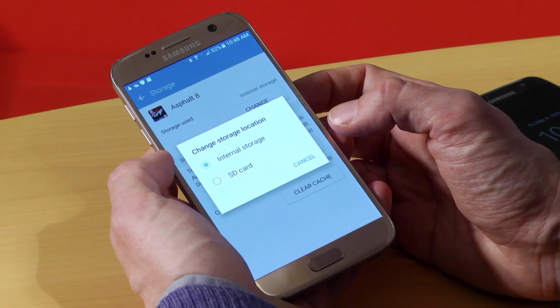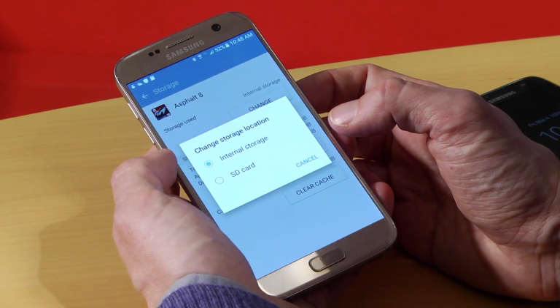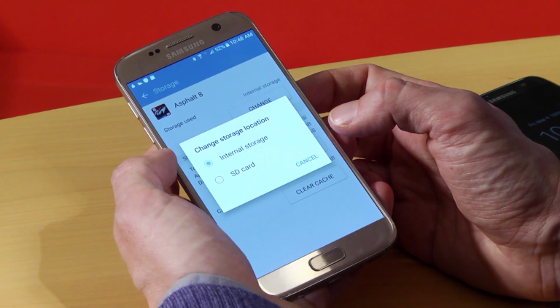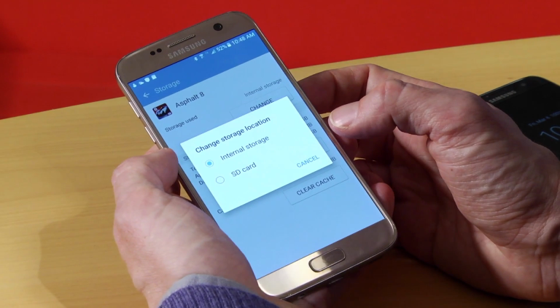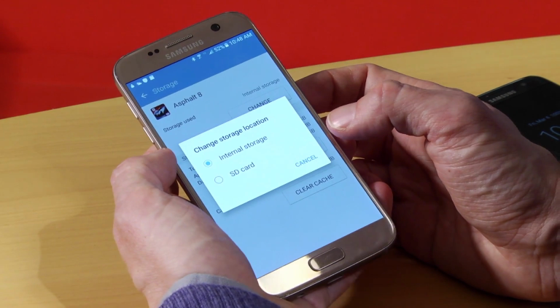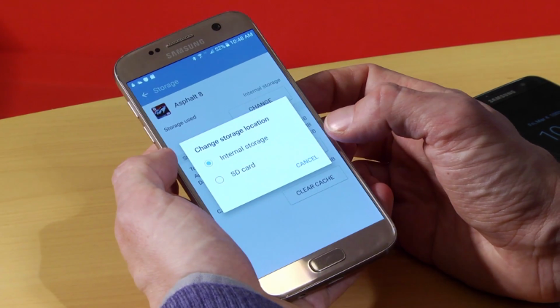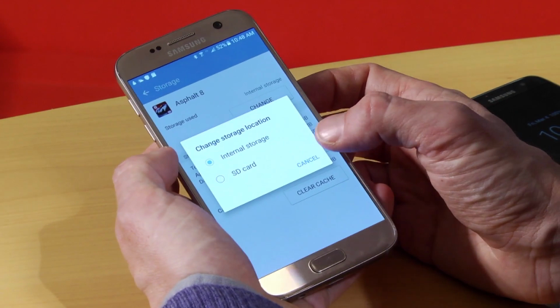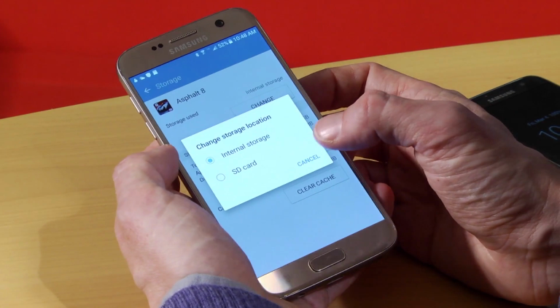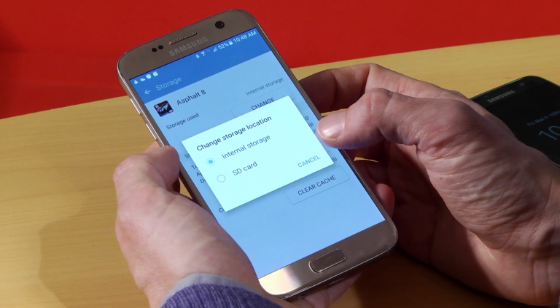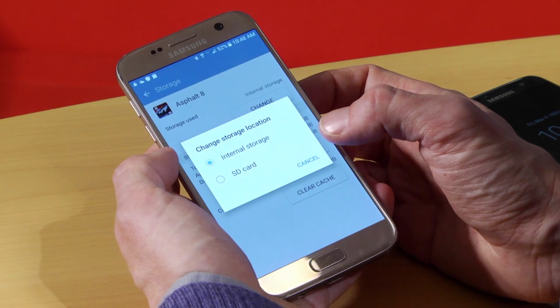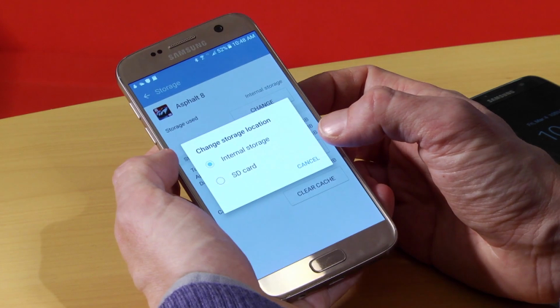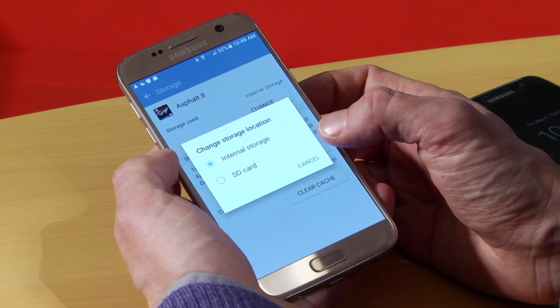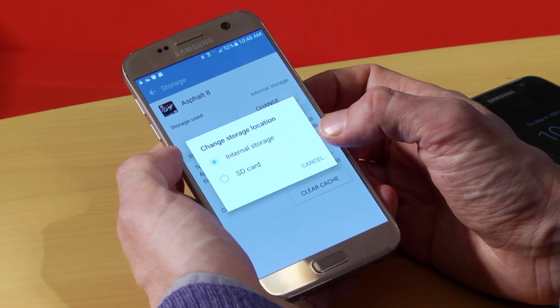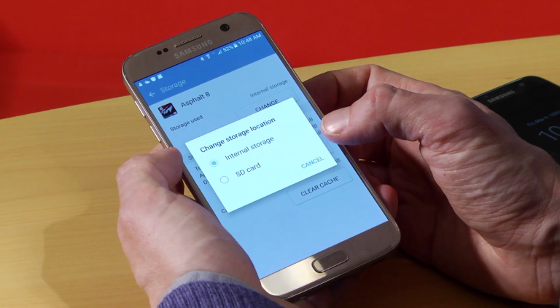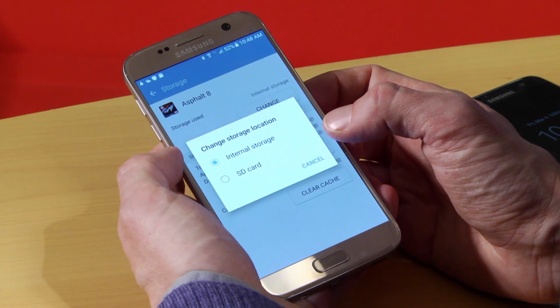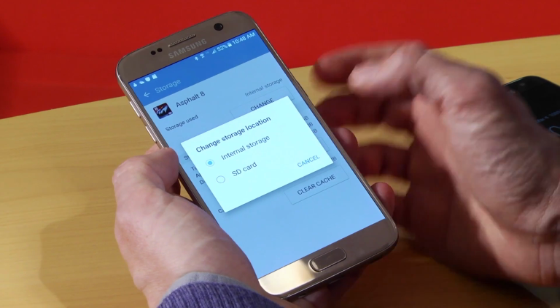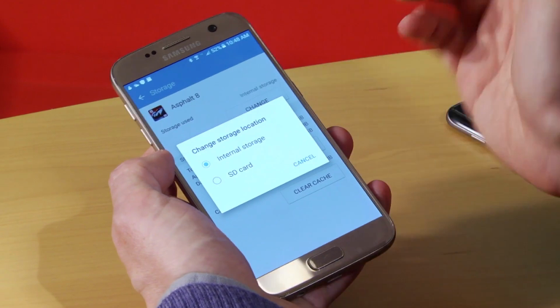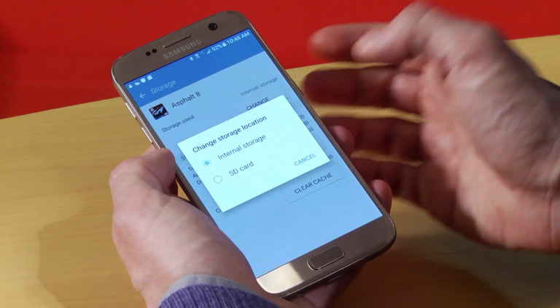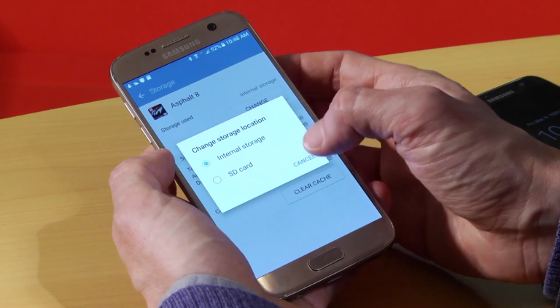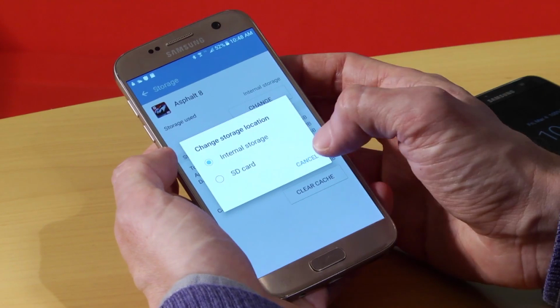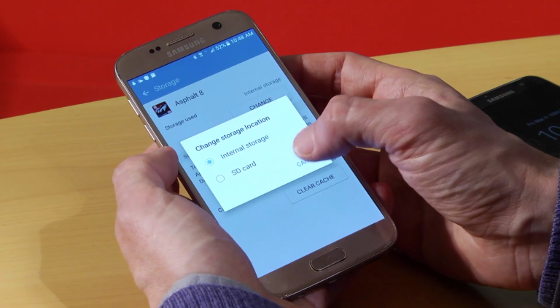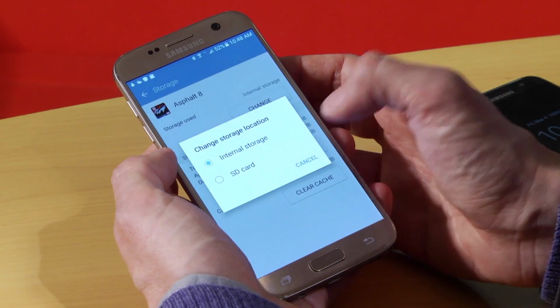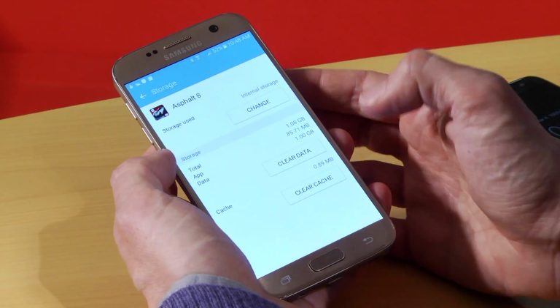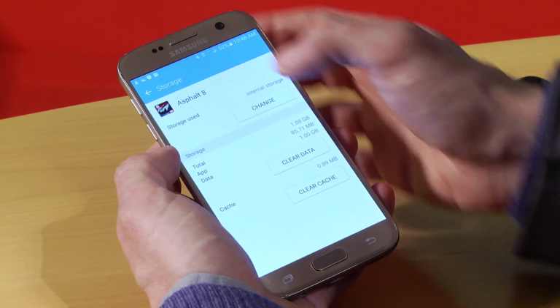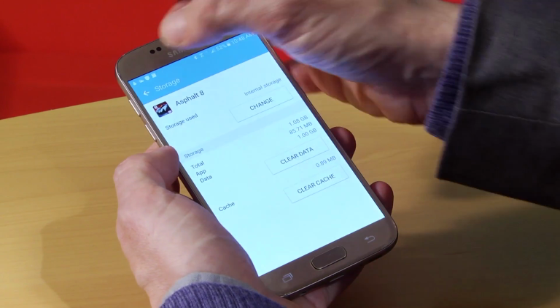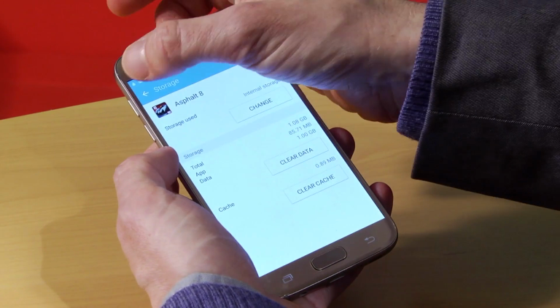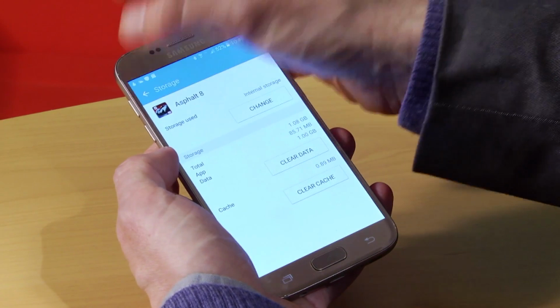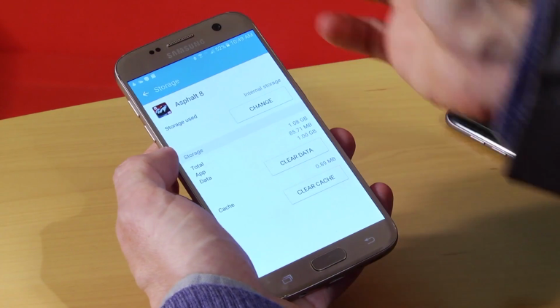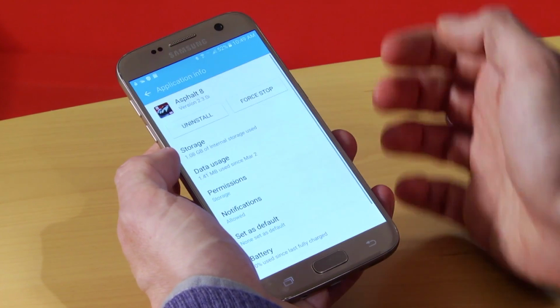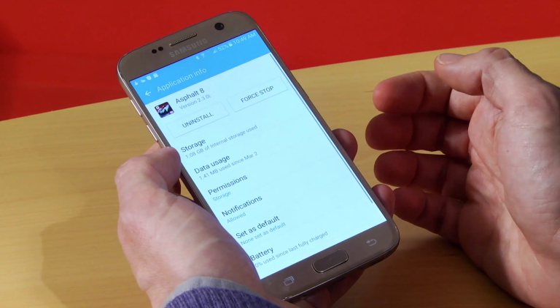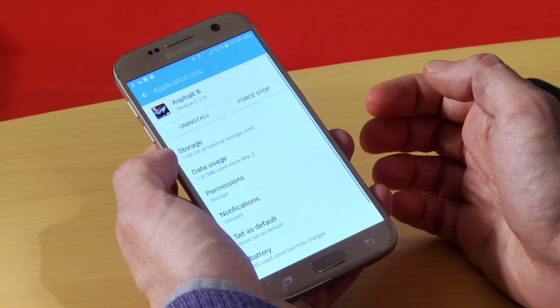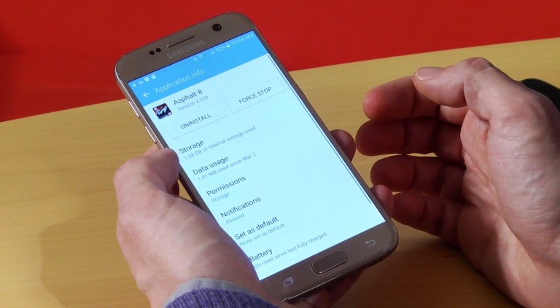Now remember, if an app's on the SD card and you remove the SD card, you can't use the app. Also, you can't do this with the built-in apps.